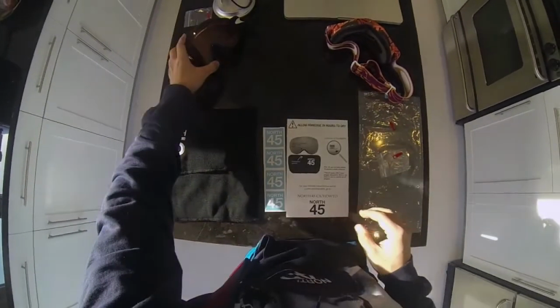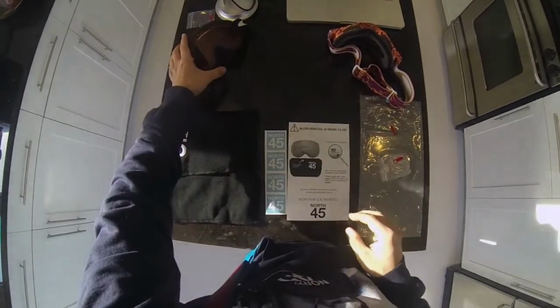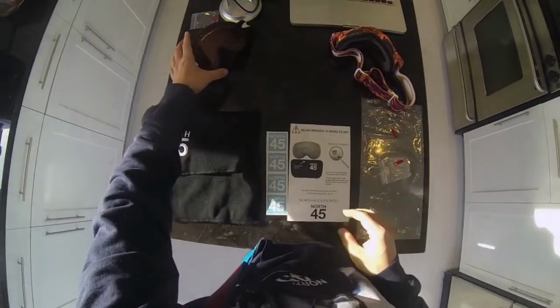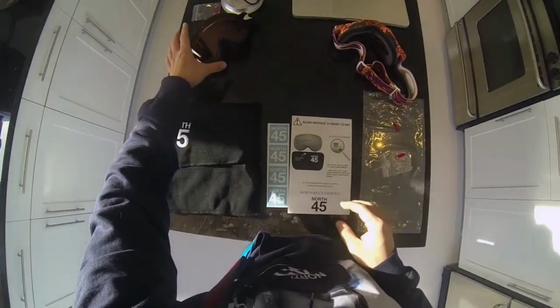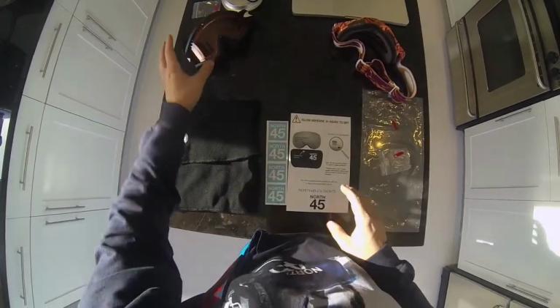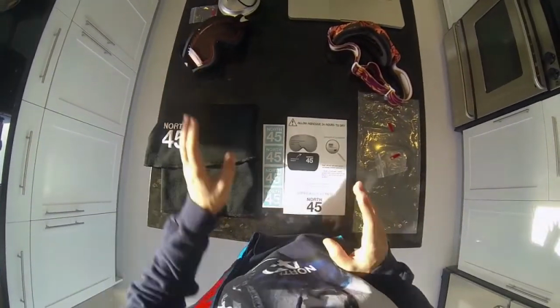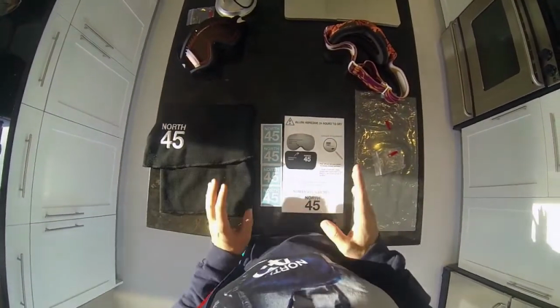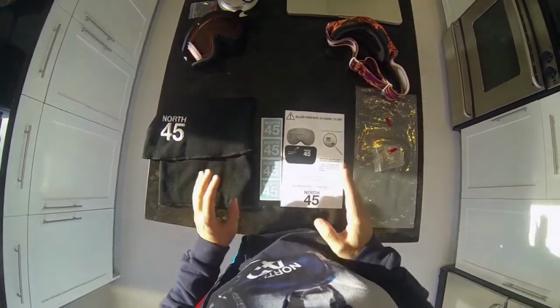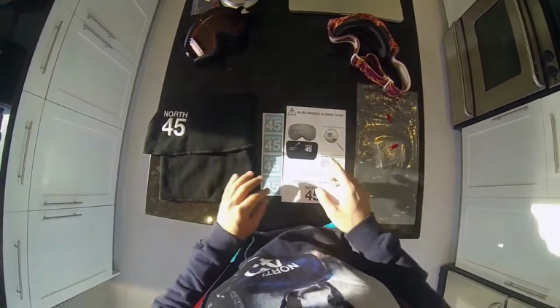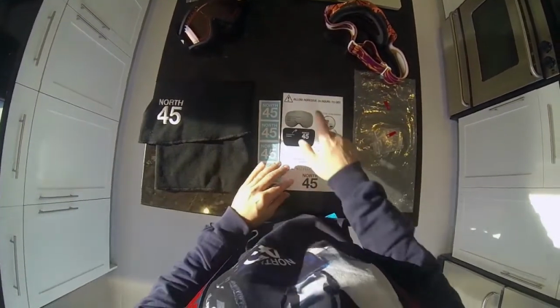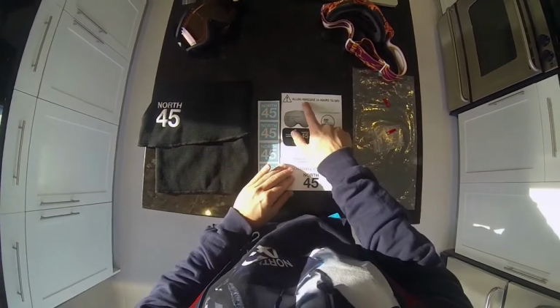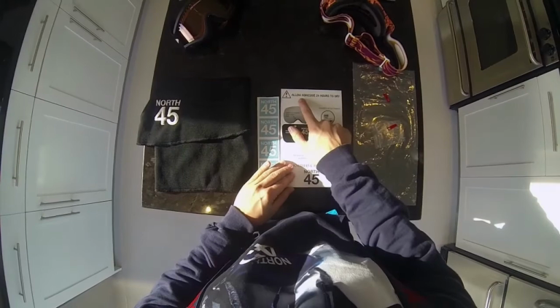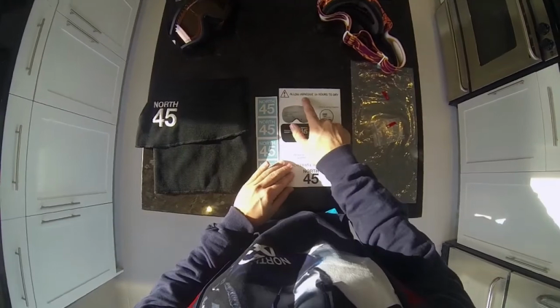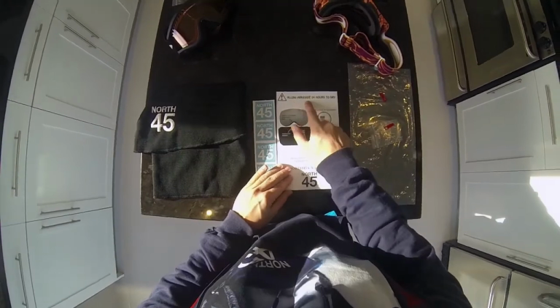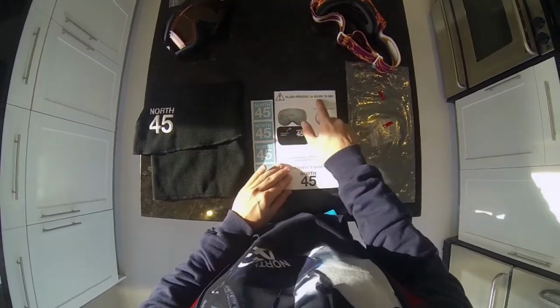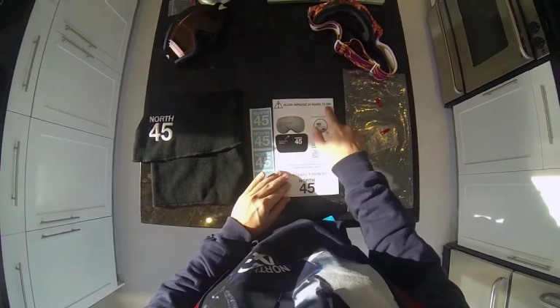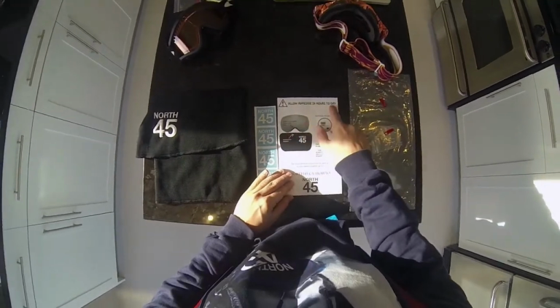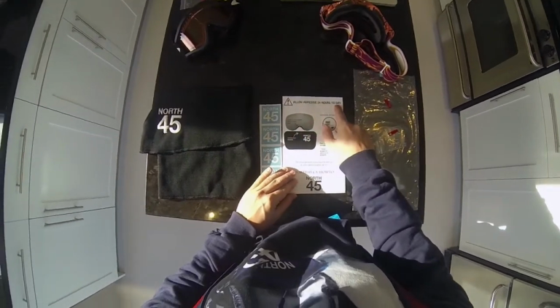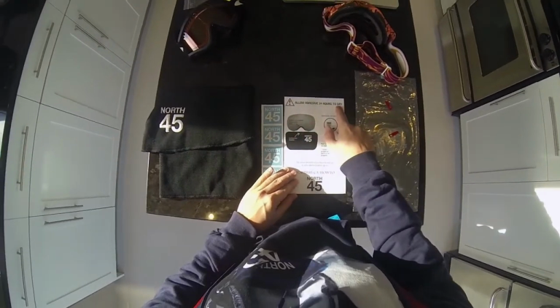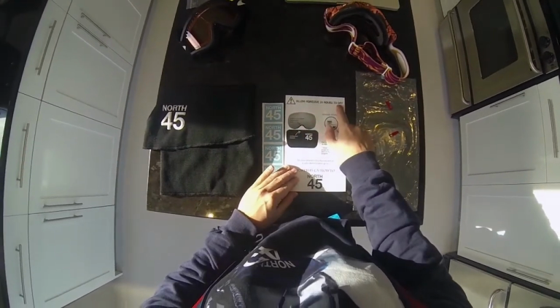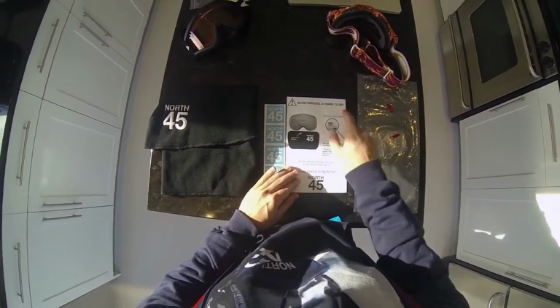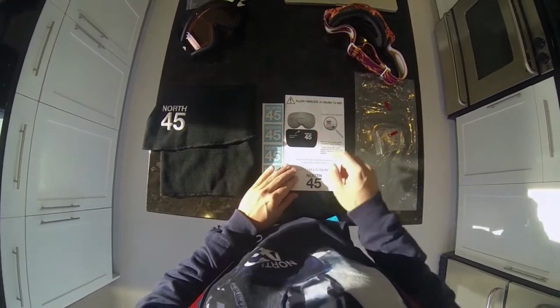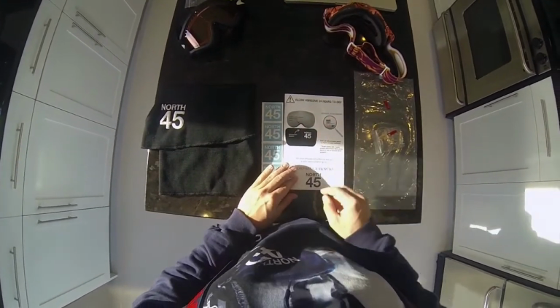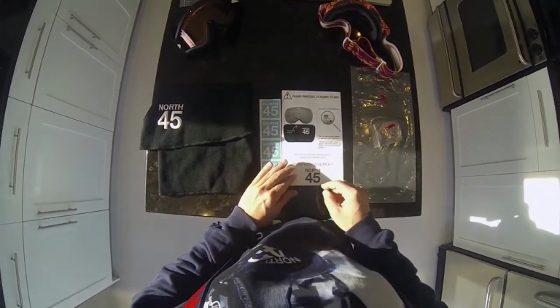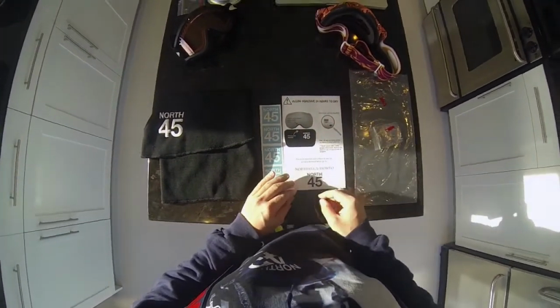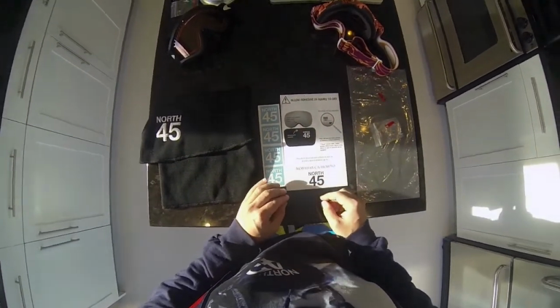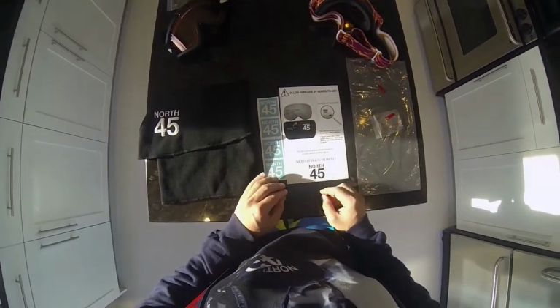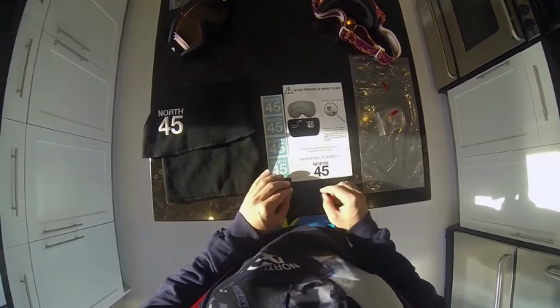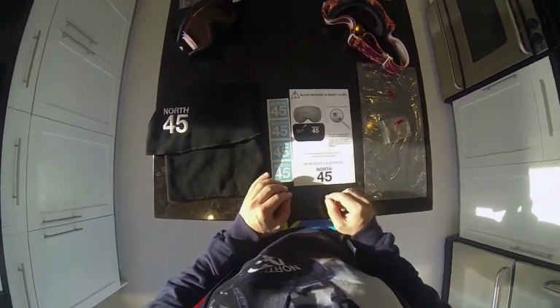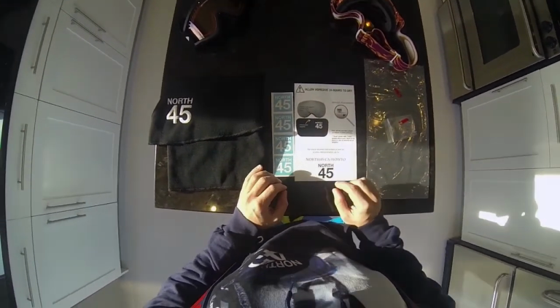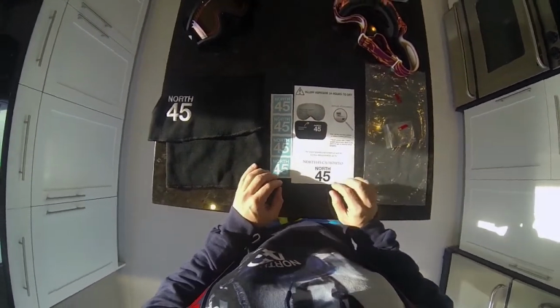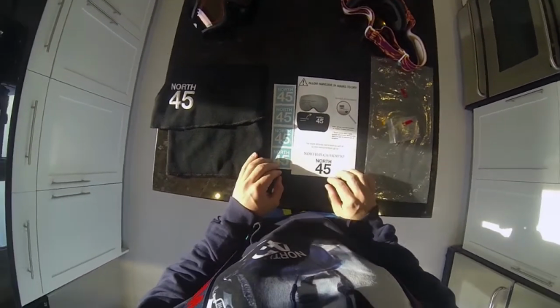It's very important you leave it dry for 24 hours — that way it won't come off.